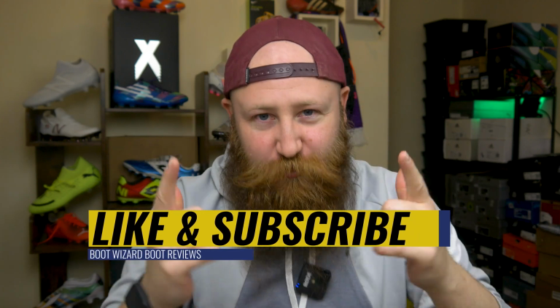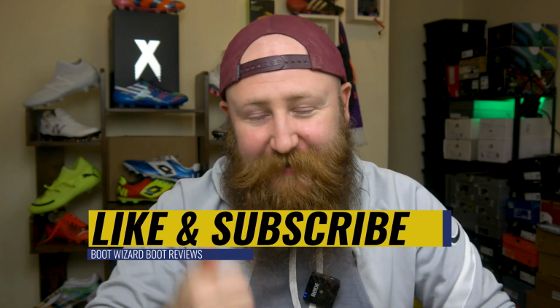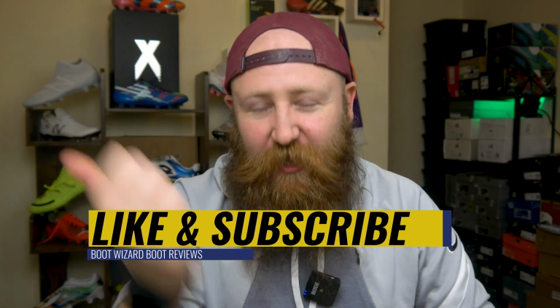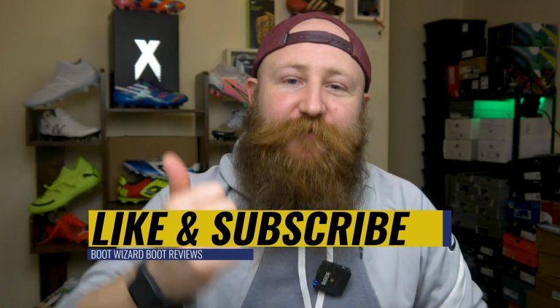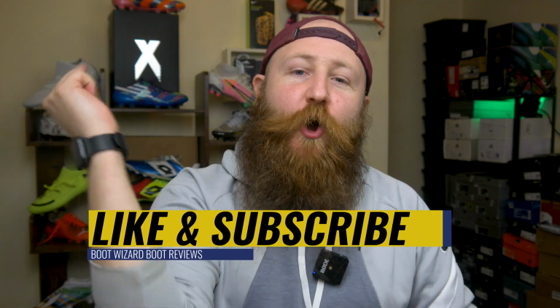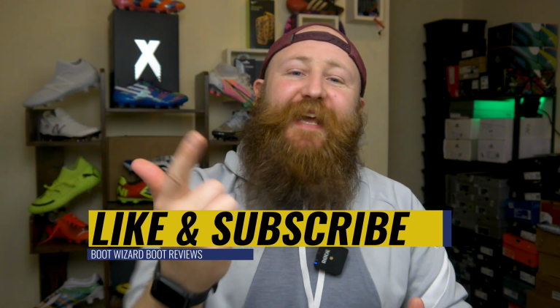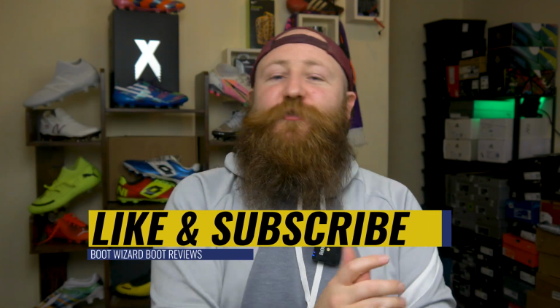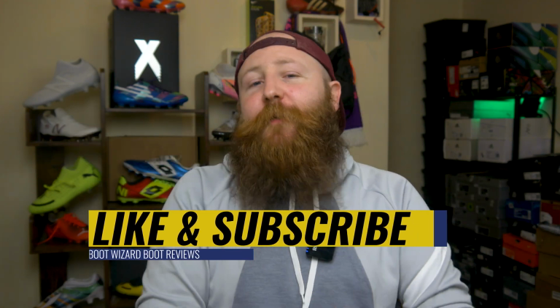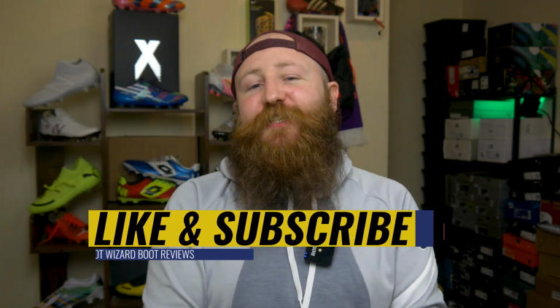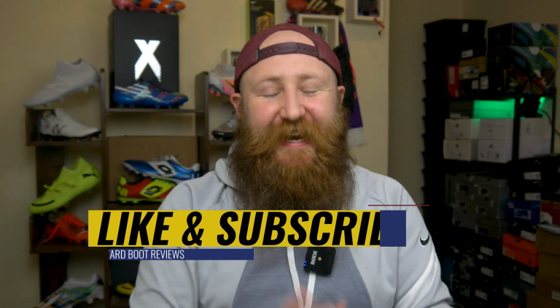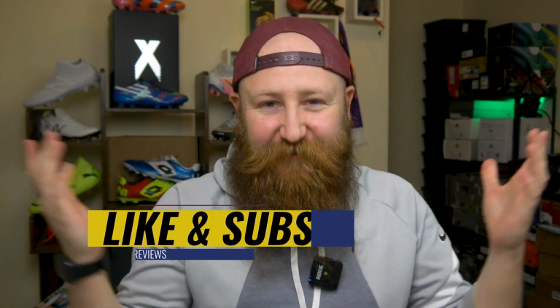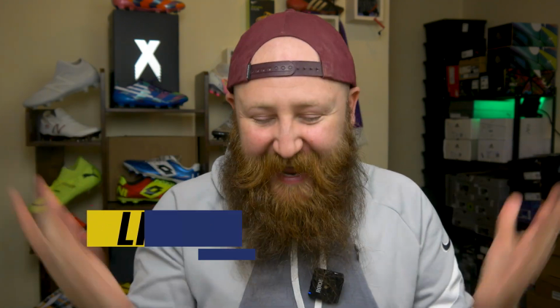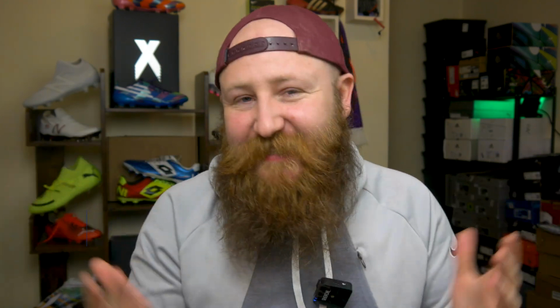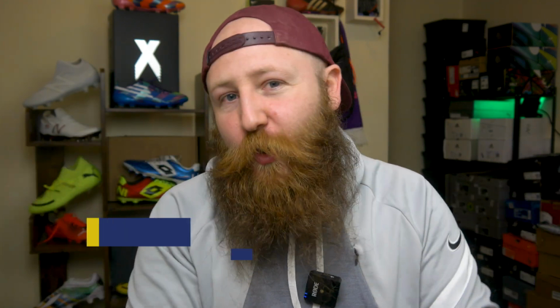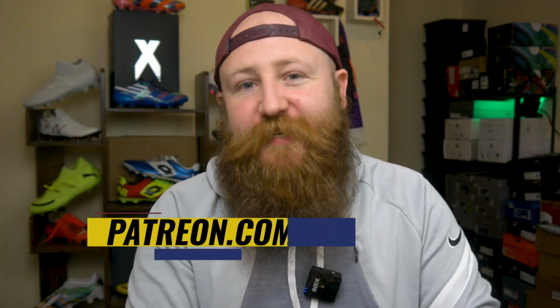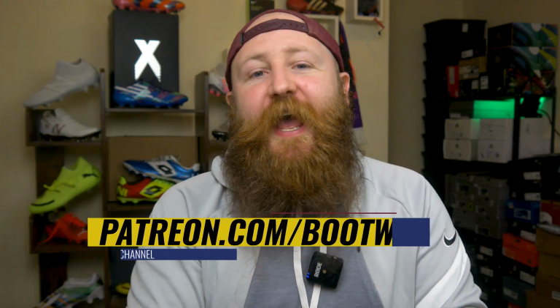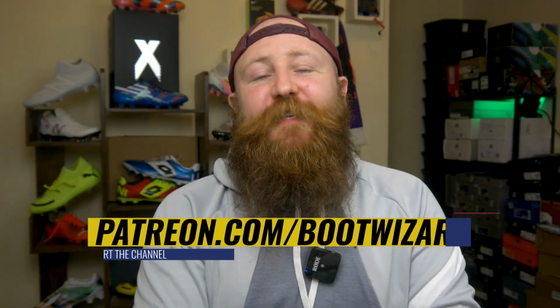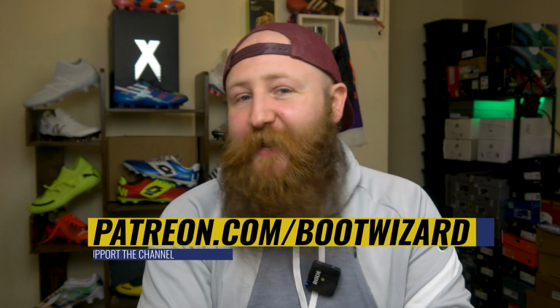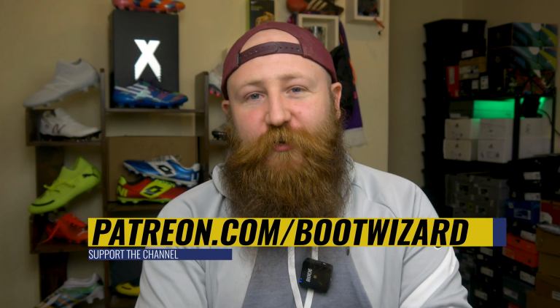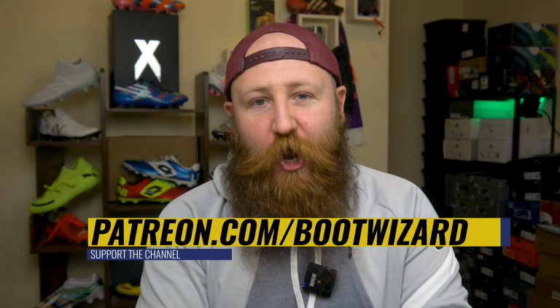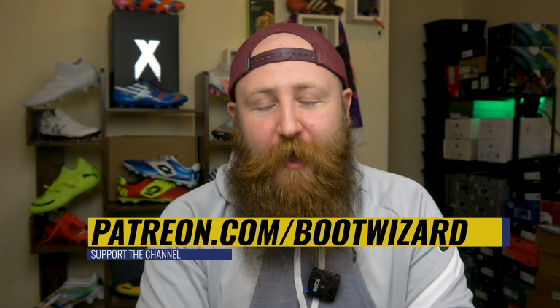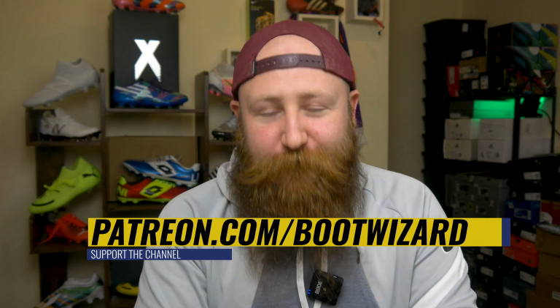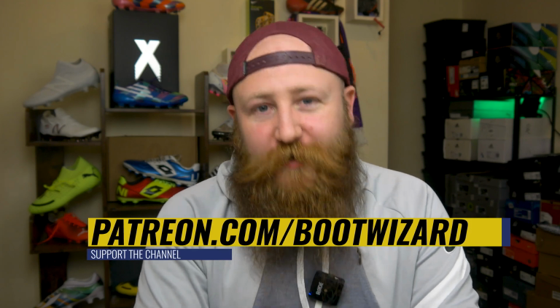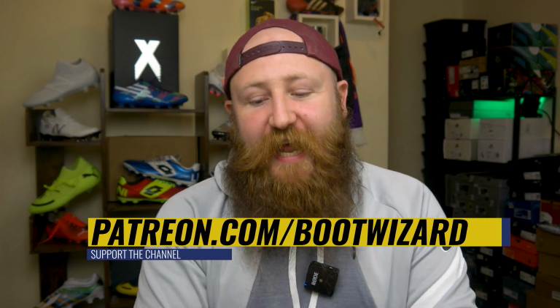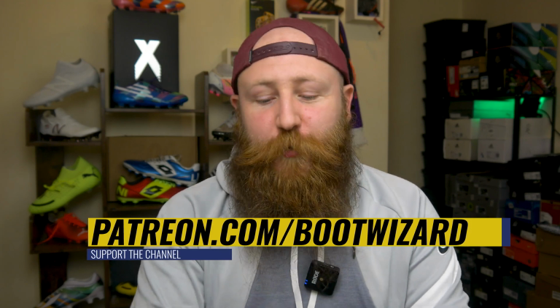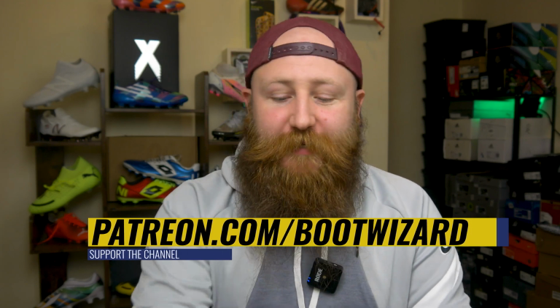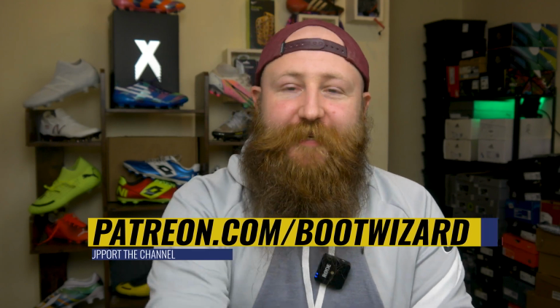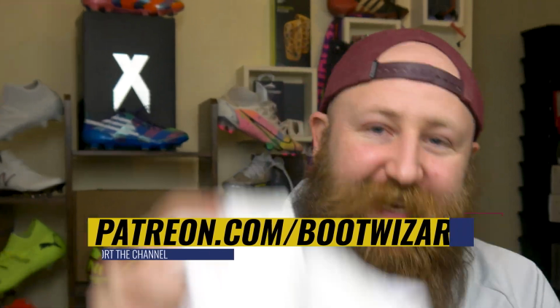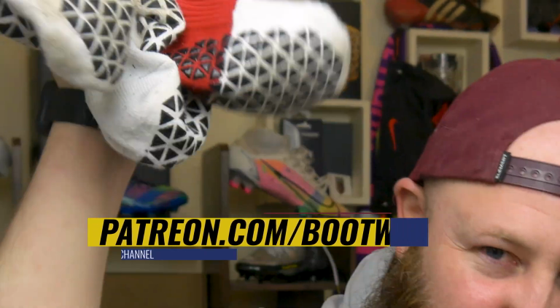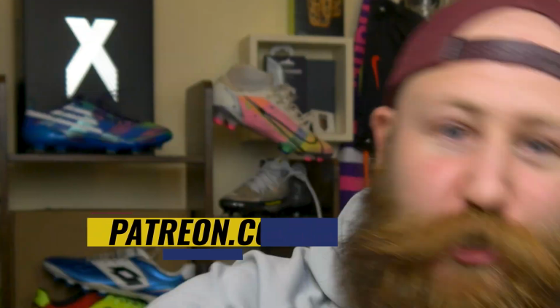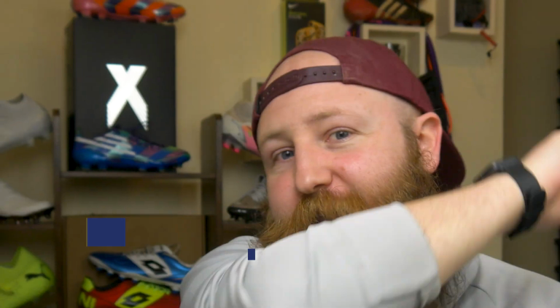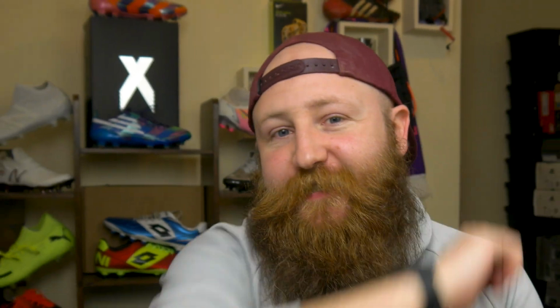Please remember to like the video, get subscribed to the channel, and if you can support us, head to patreon.com/bootwizard. Let's do this.